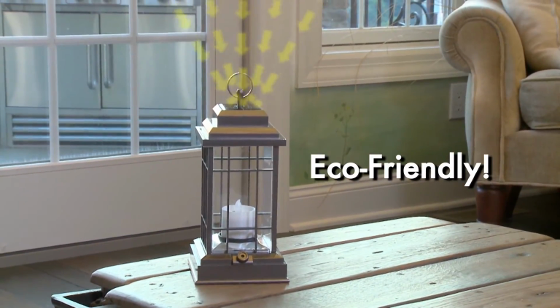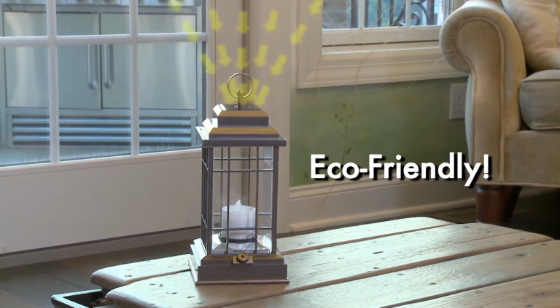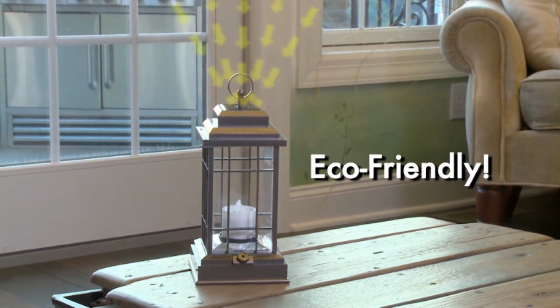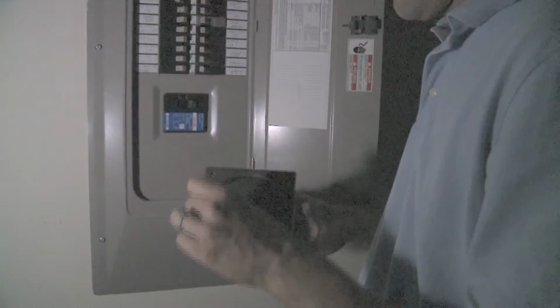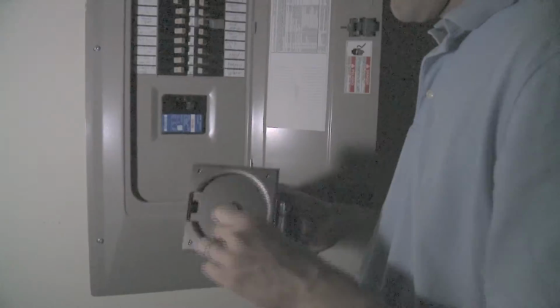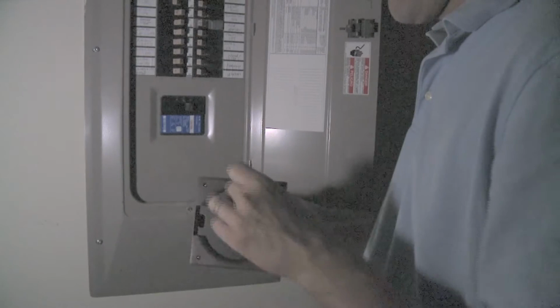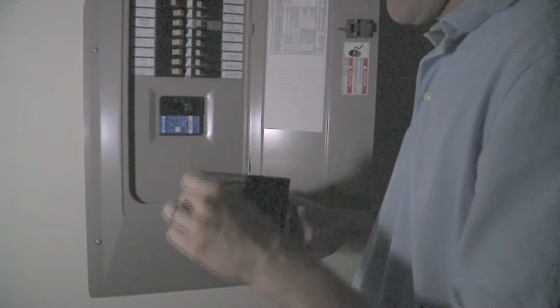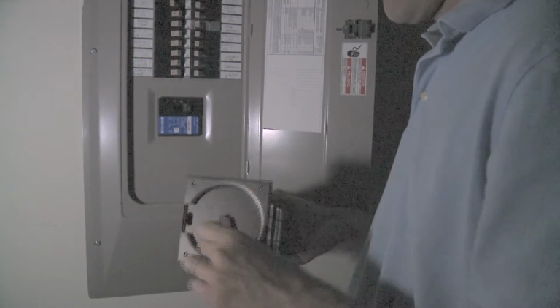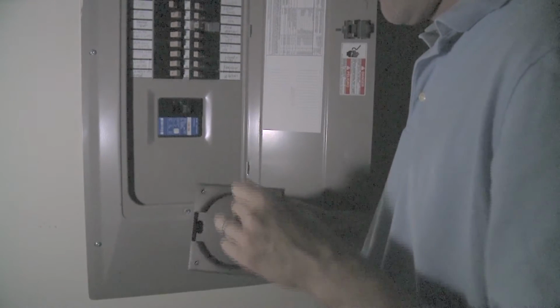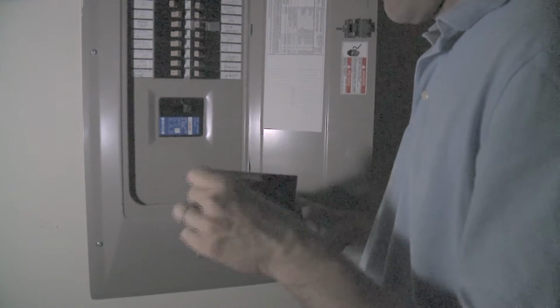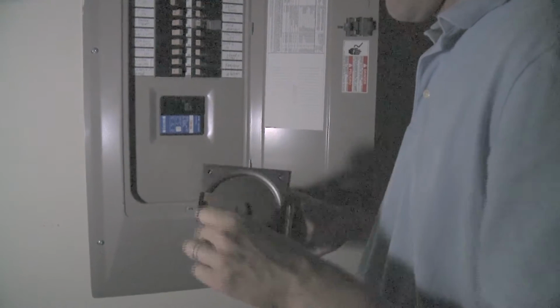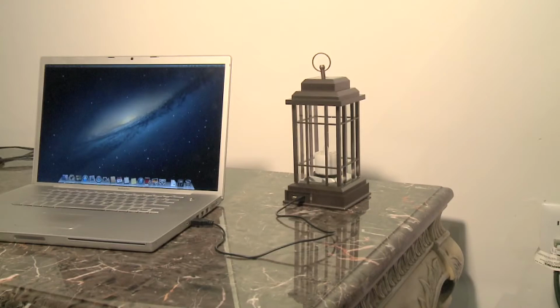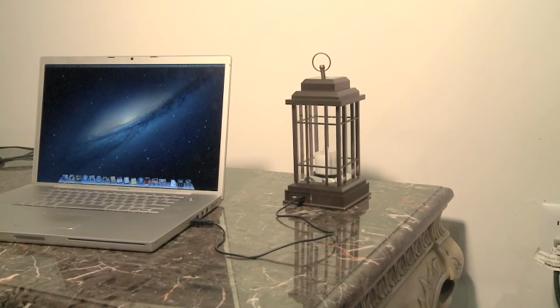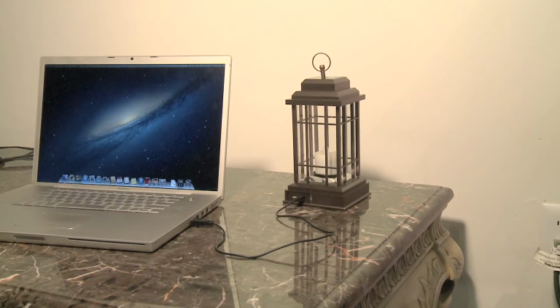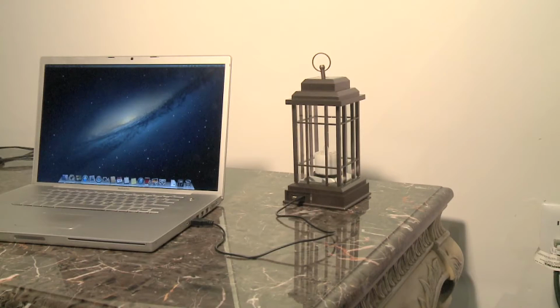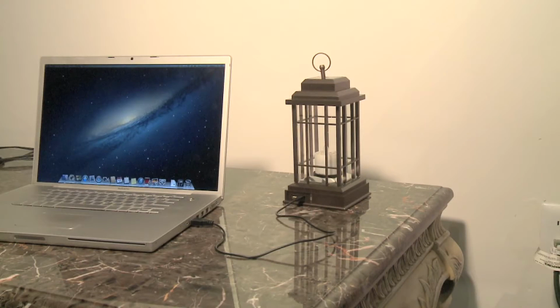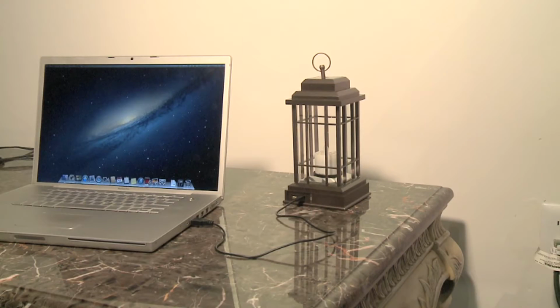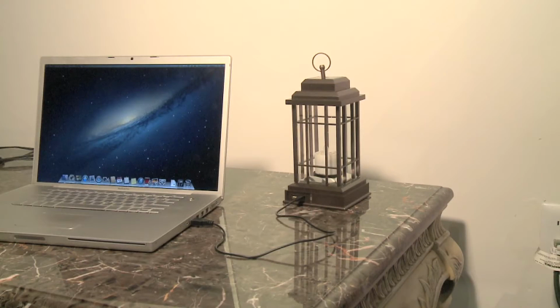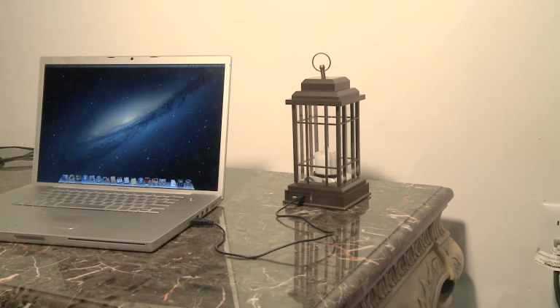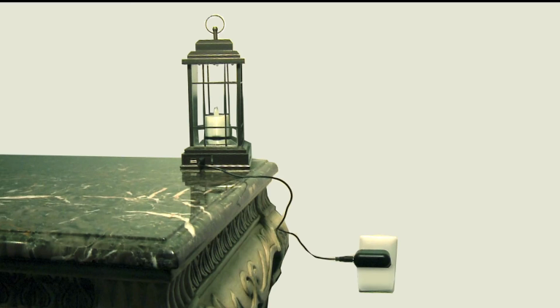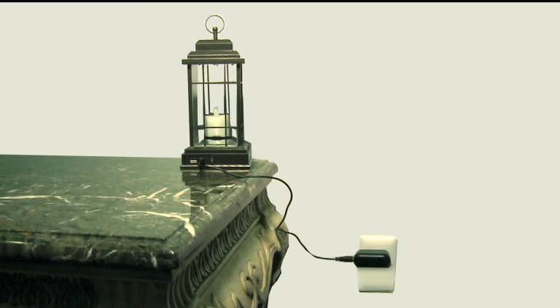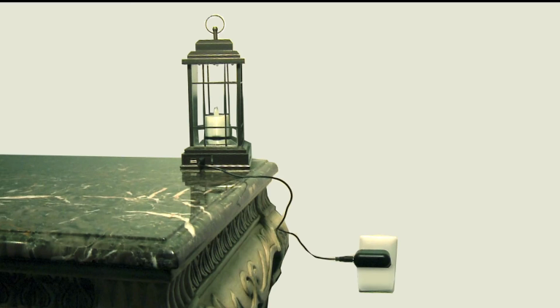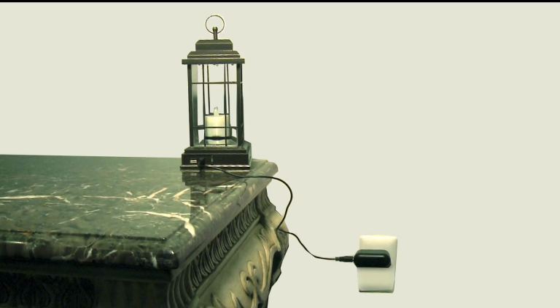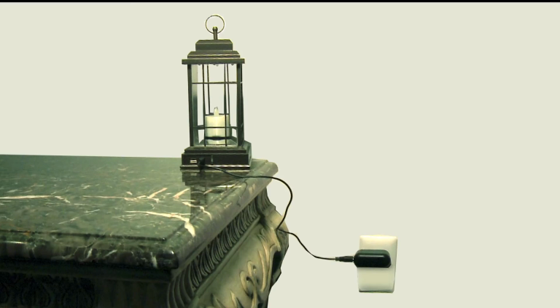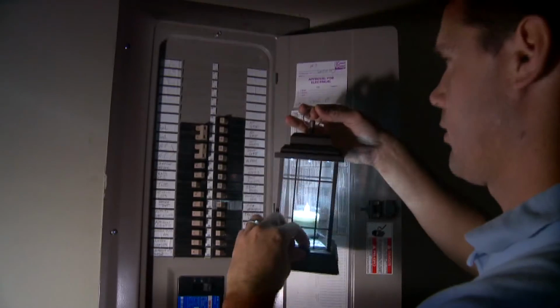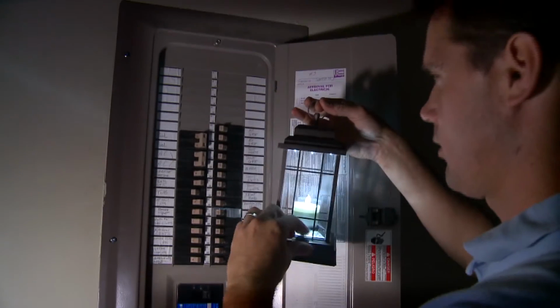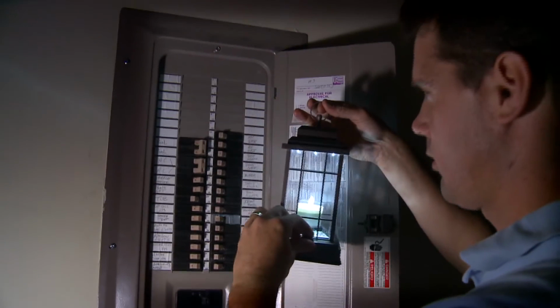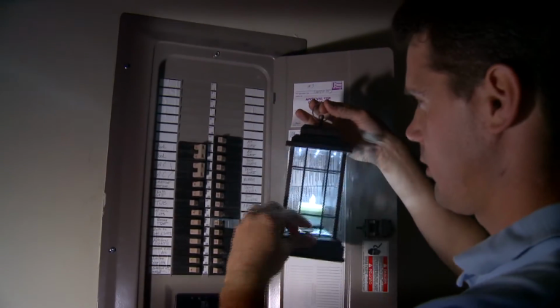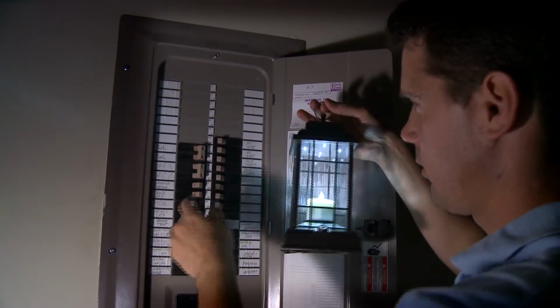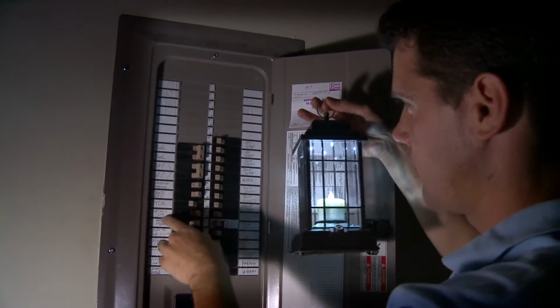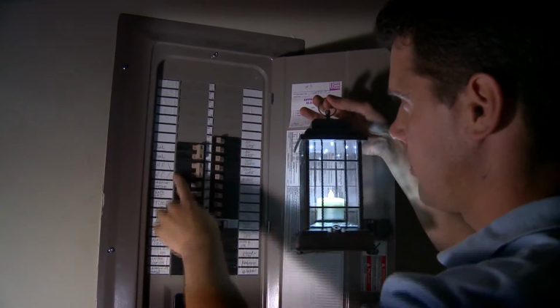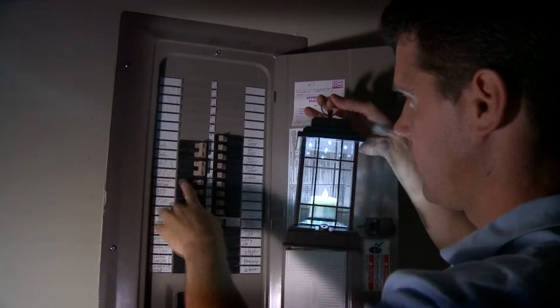Solar power, a built-in hand crank, or USB charging port from a computer or wall adapter — so it's always ready any time.